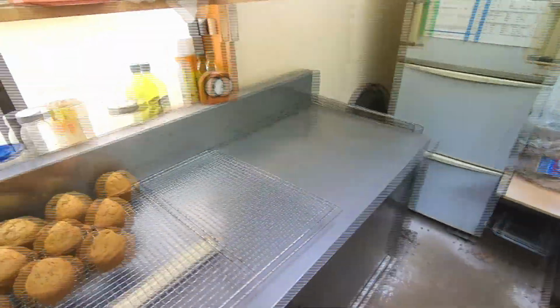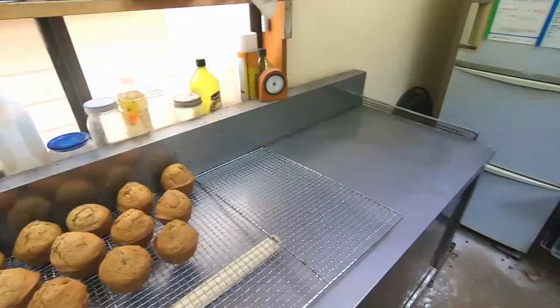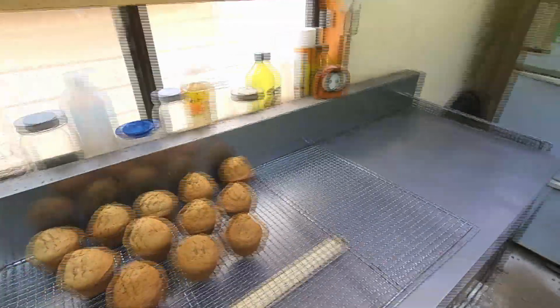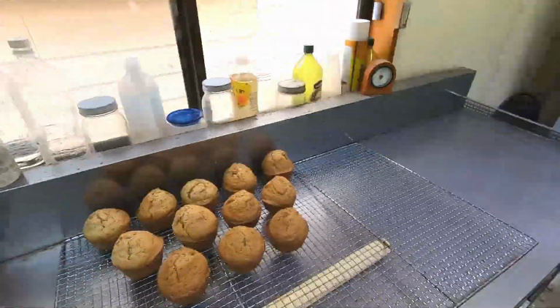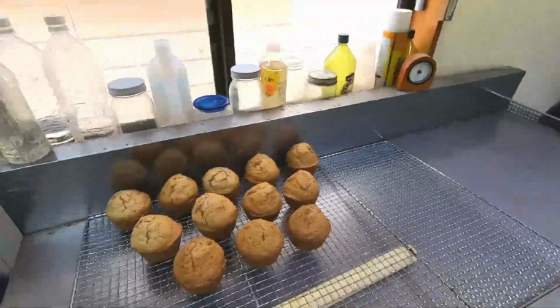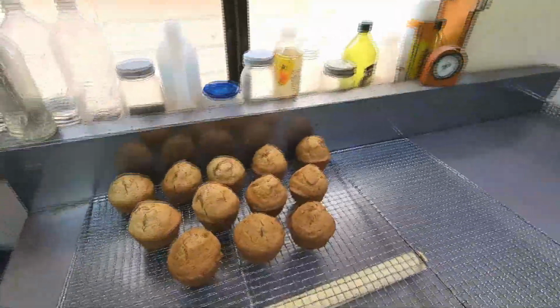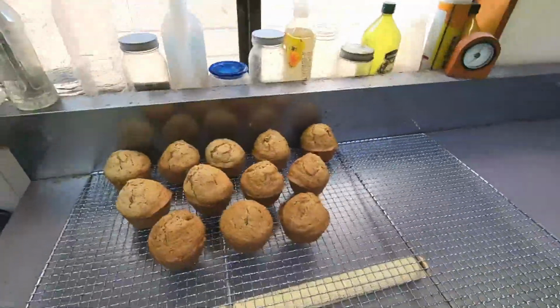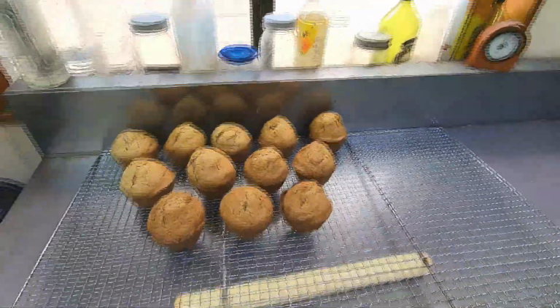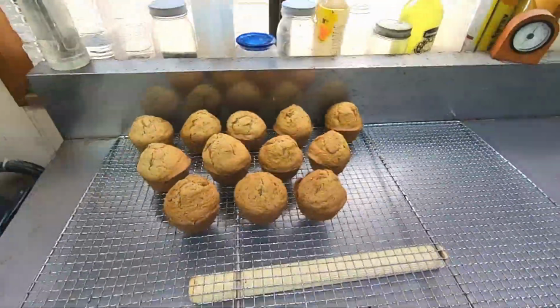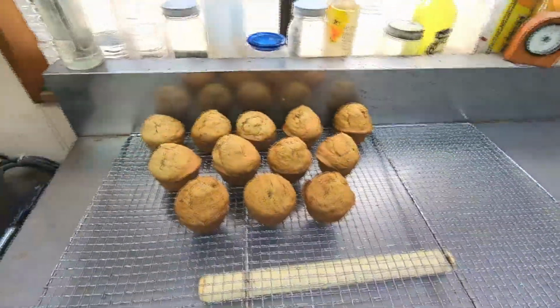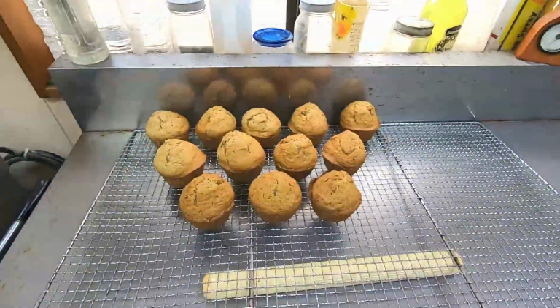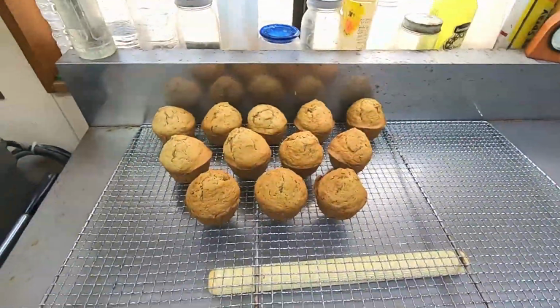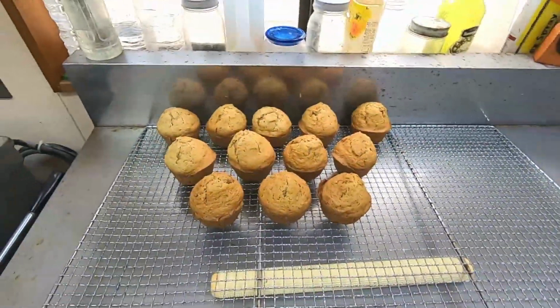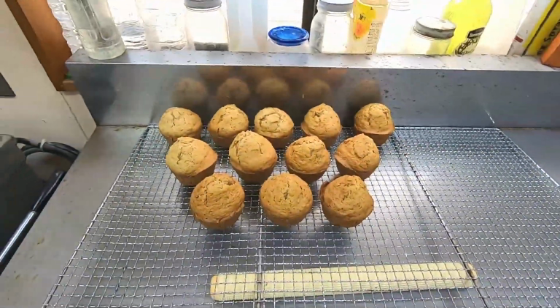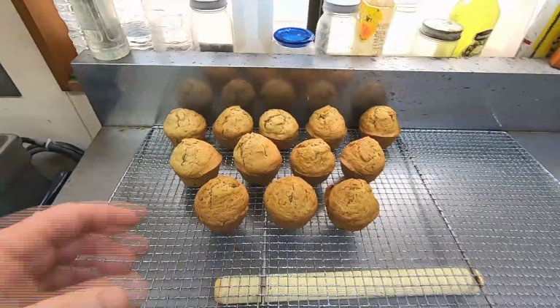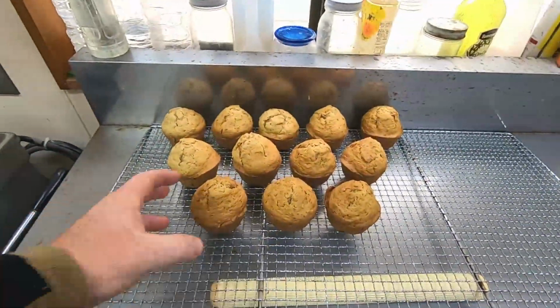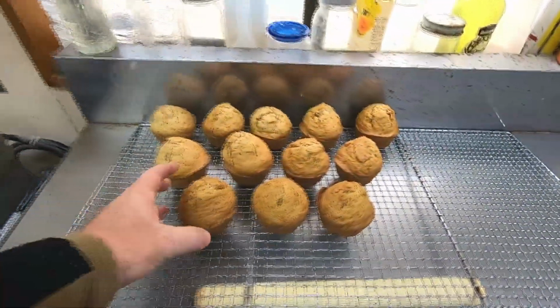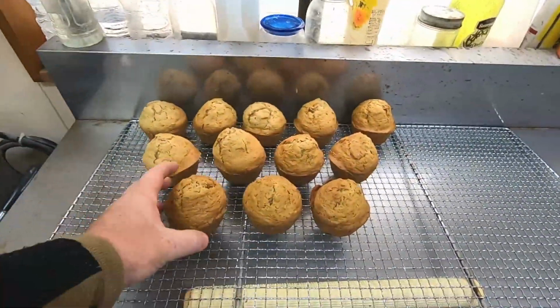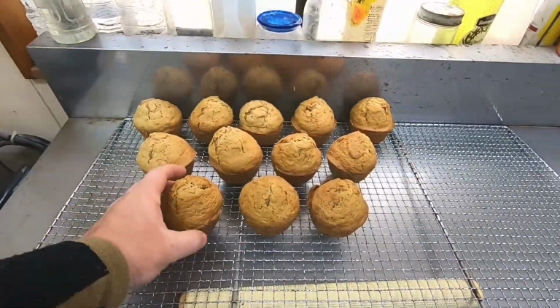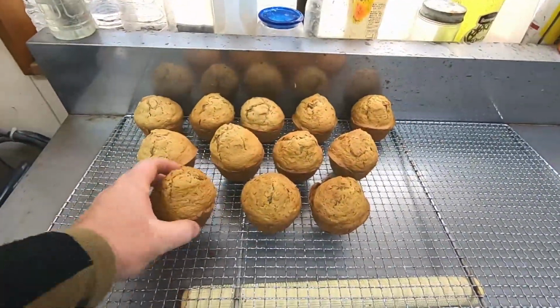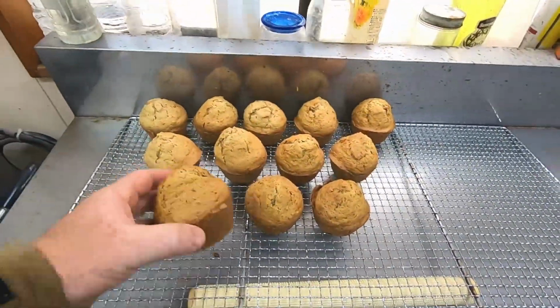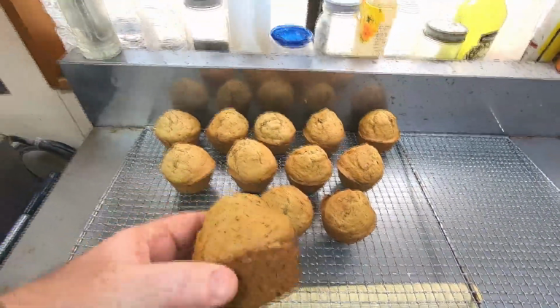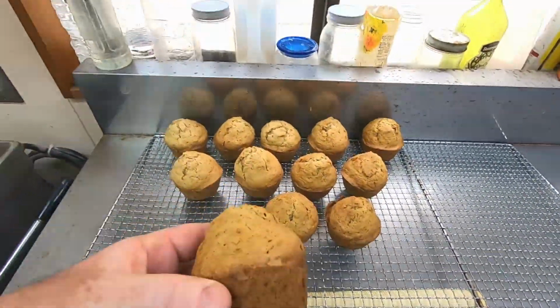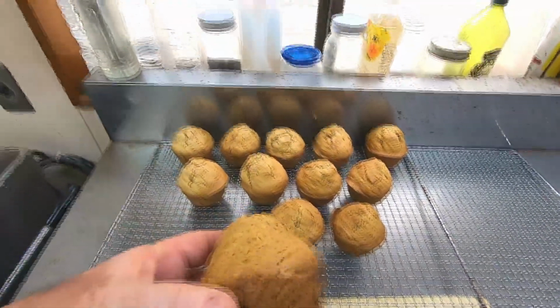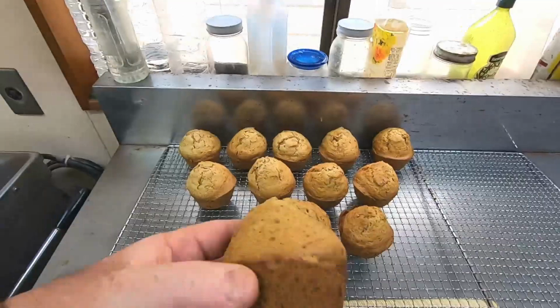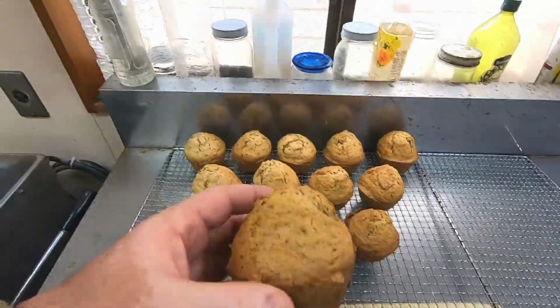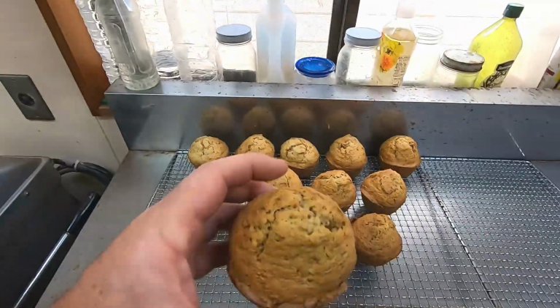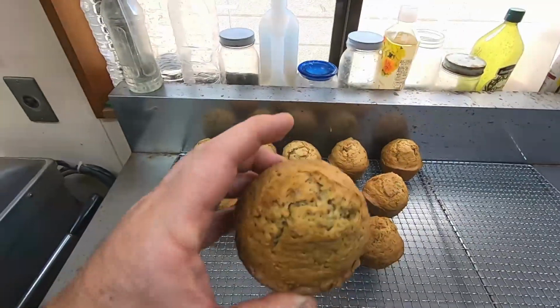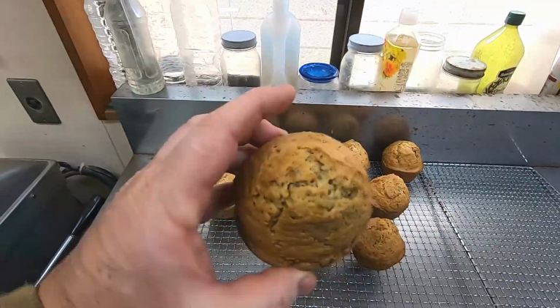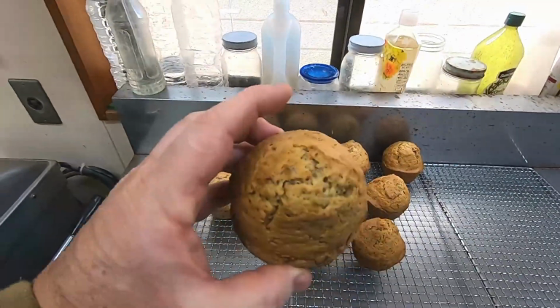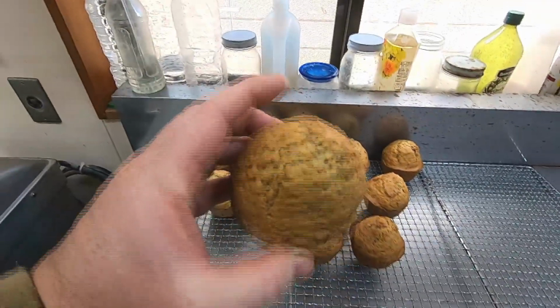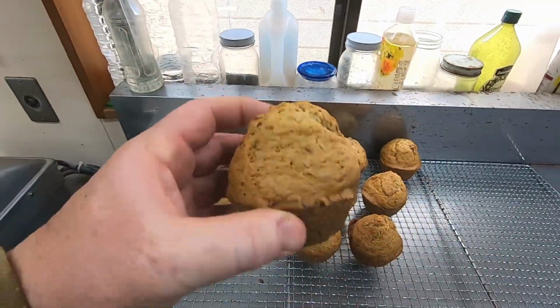And here are the 12 delicious carrot cake muffins that I just made. It usually takes me less than an hour to make these muffins from scratch.